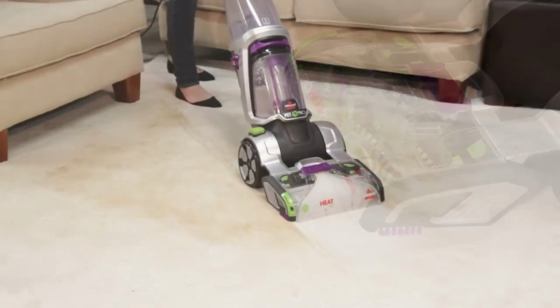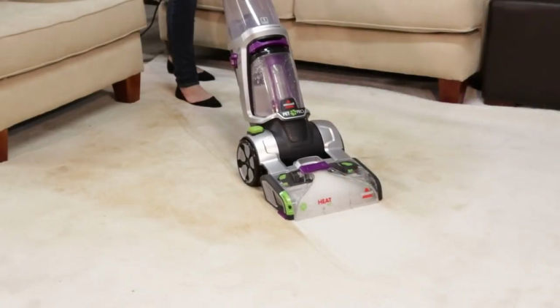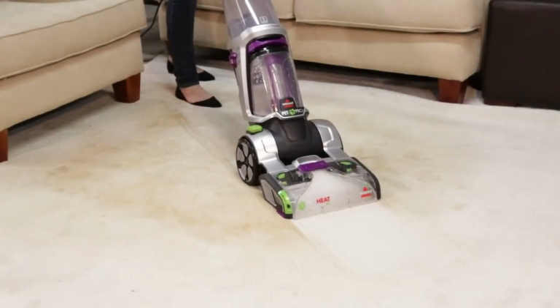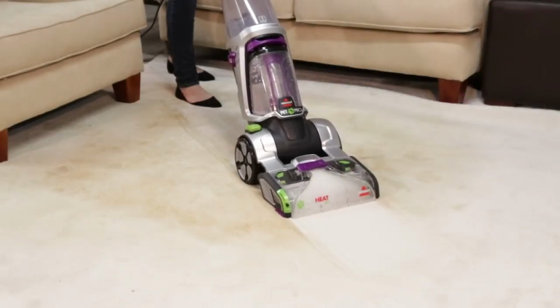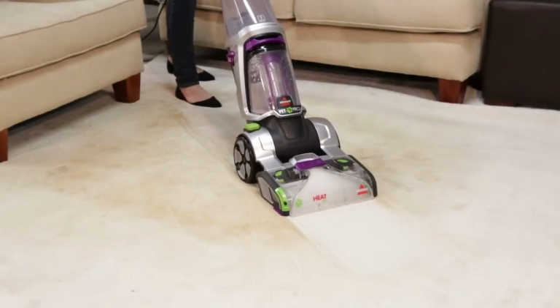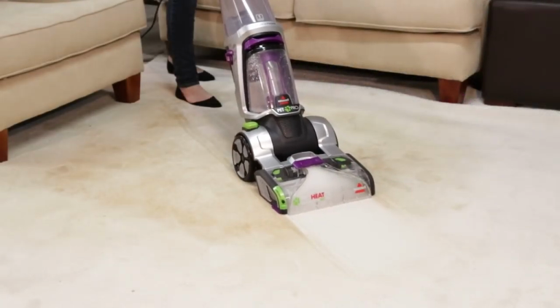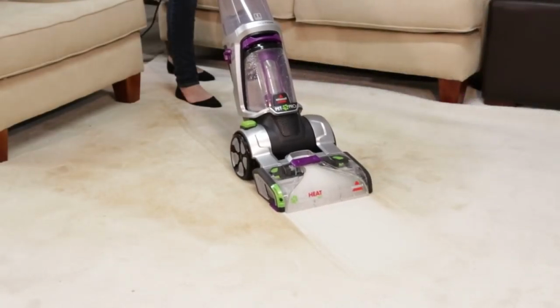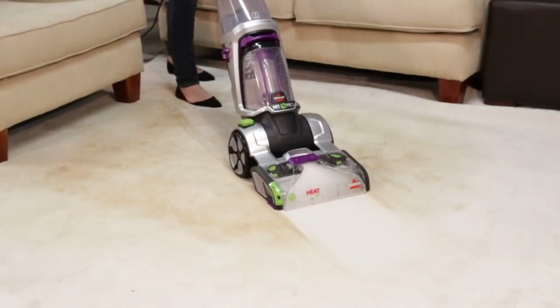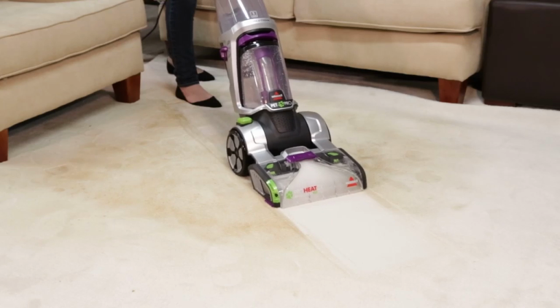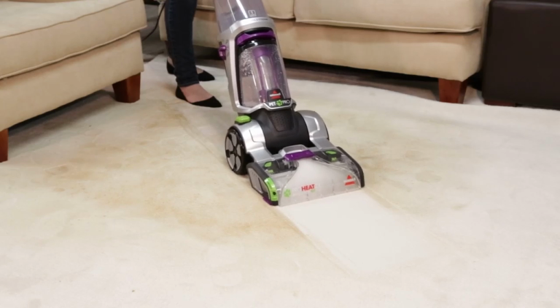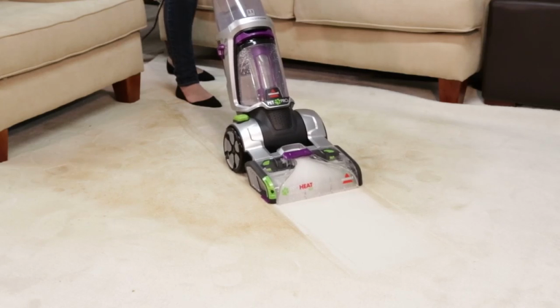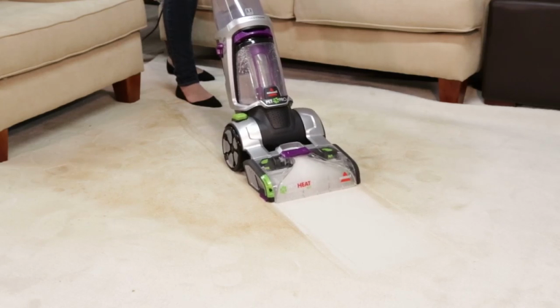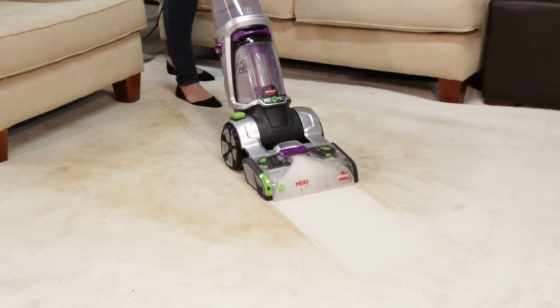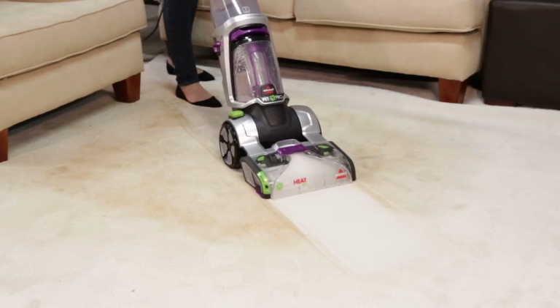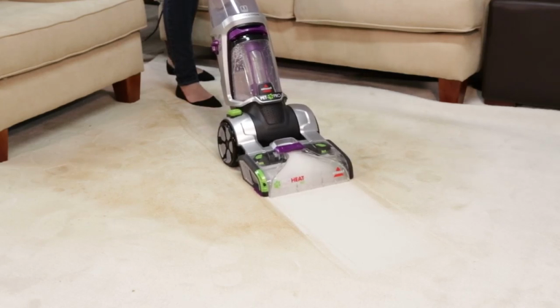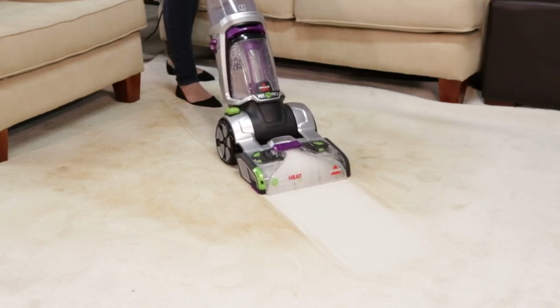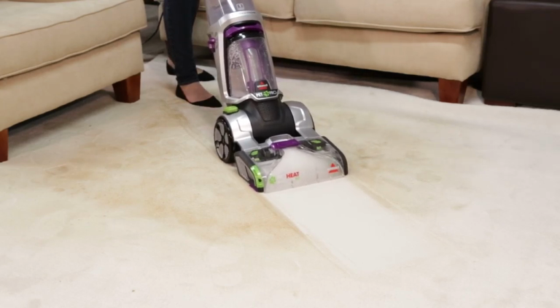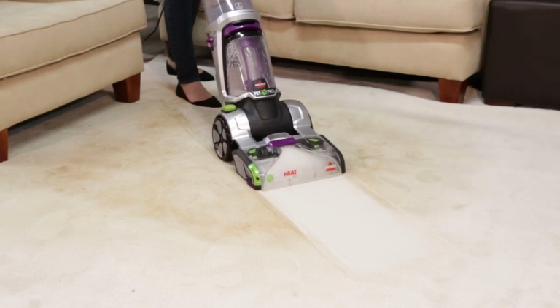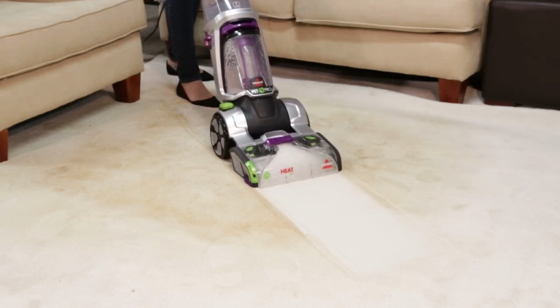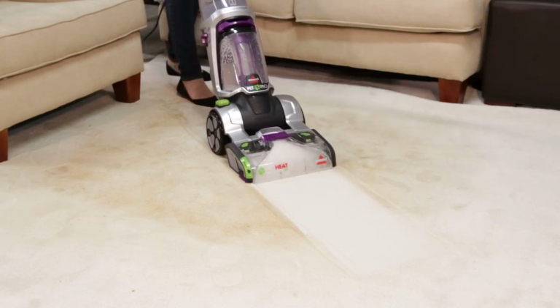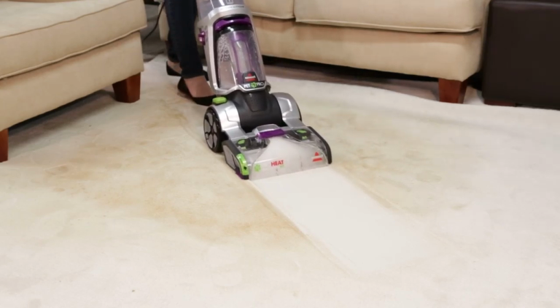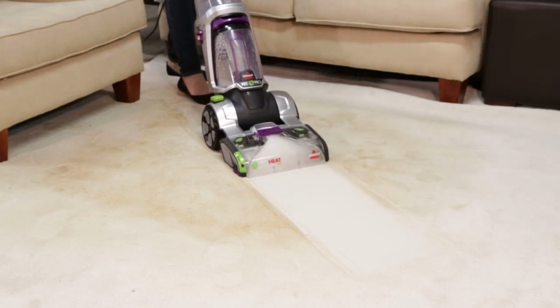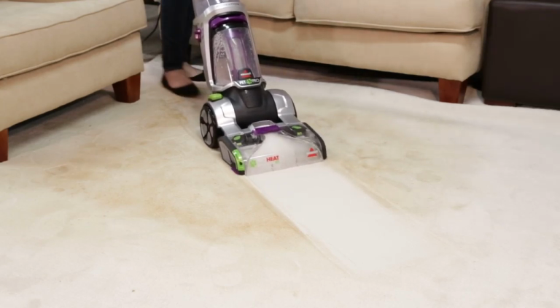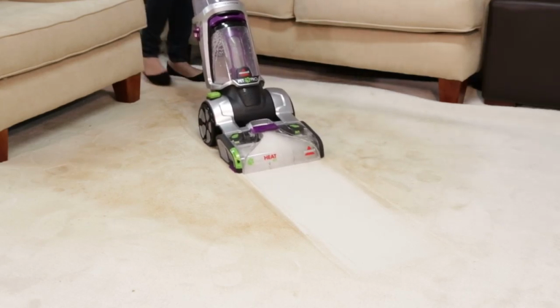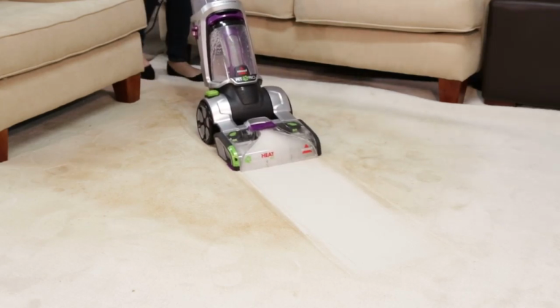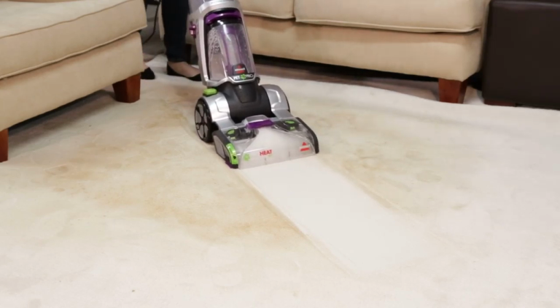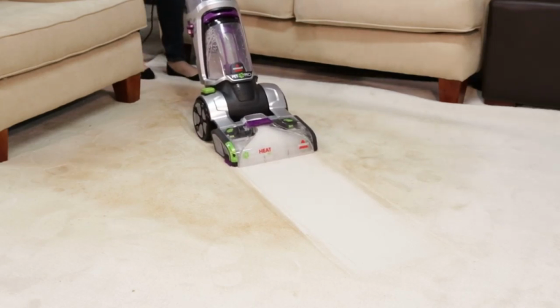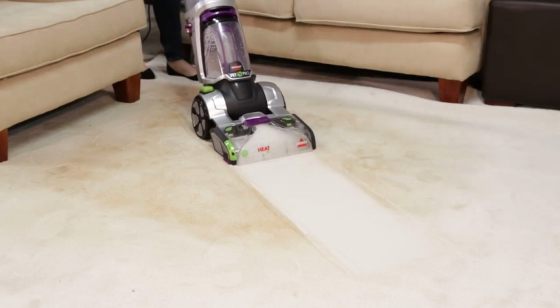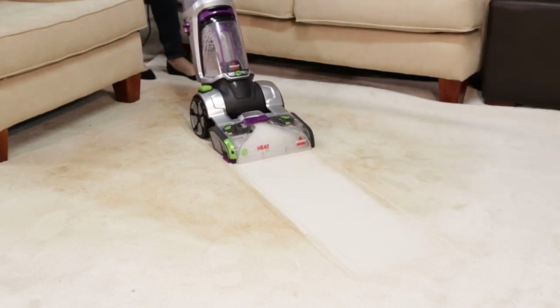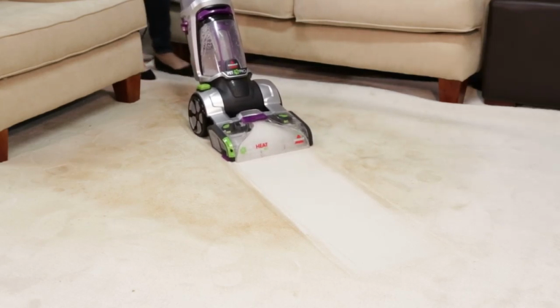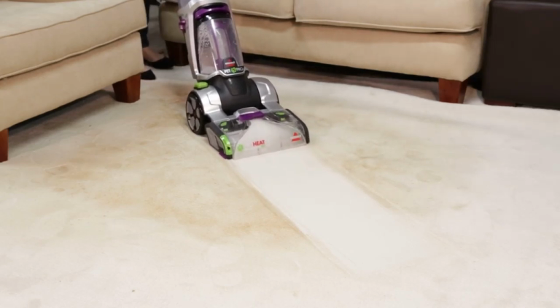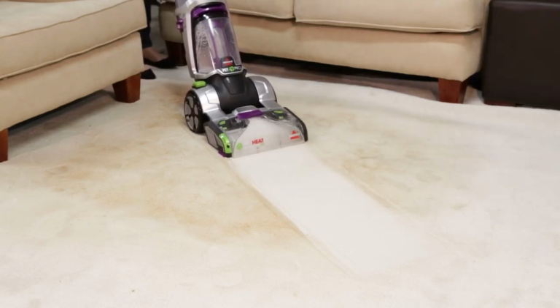Now your Revolution Pet Pro should be correctly assembled and ready to tackle your next cleaning challenge.